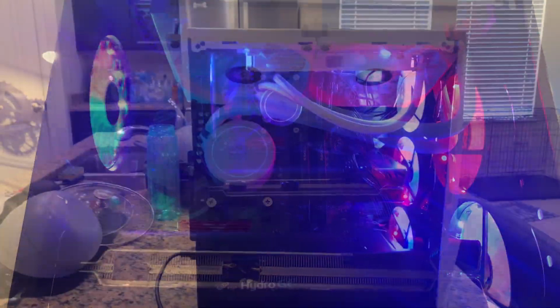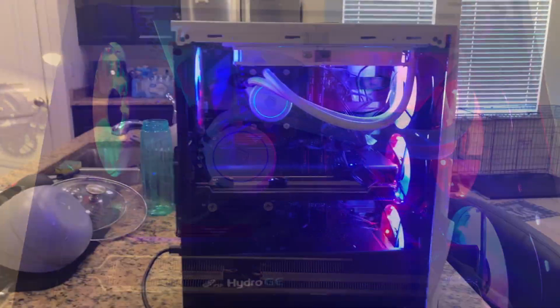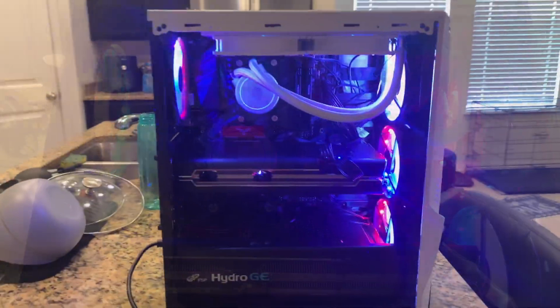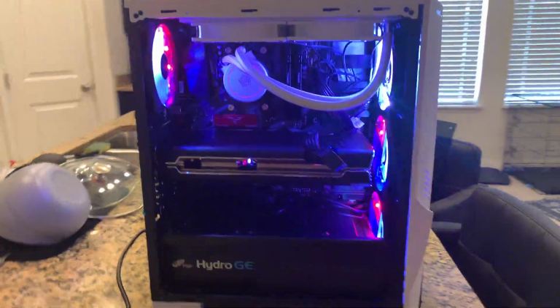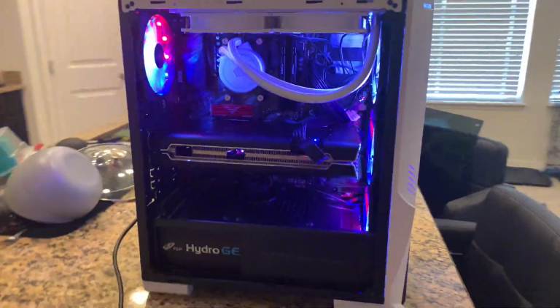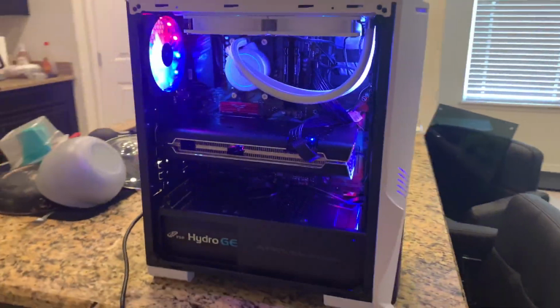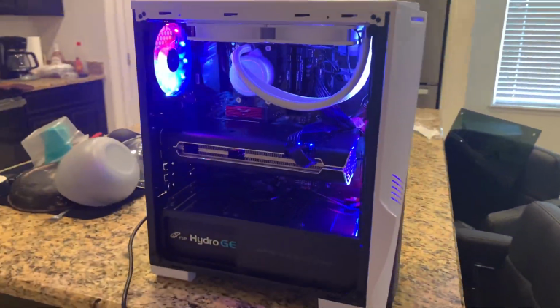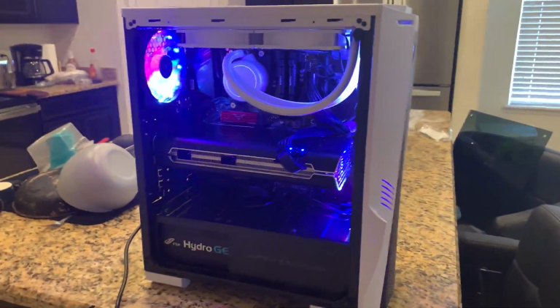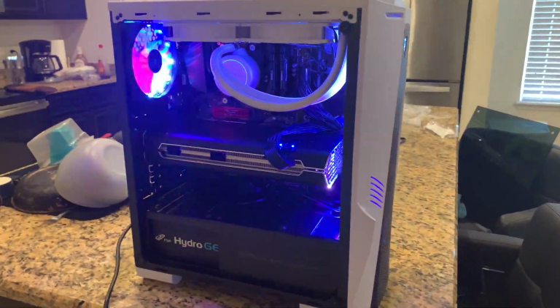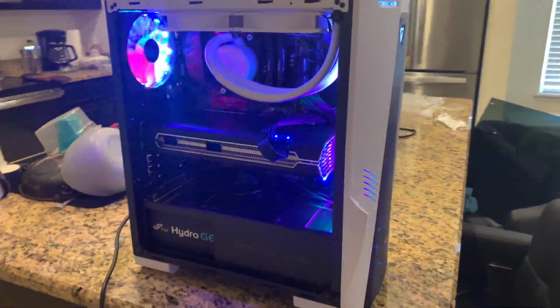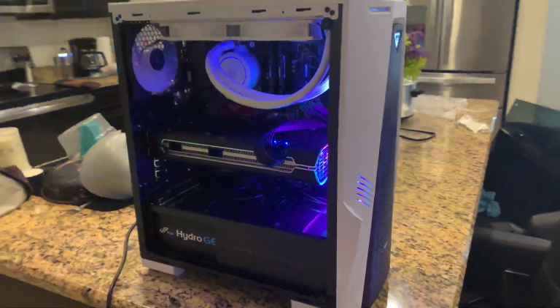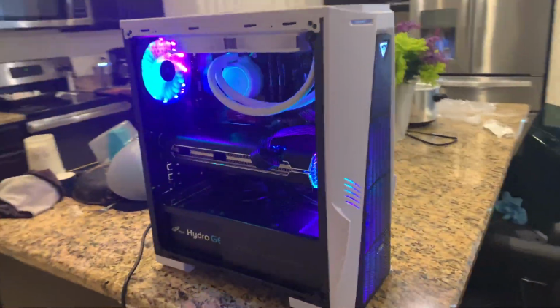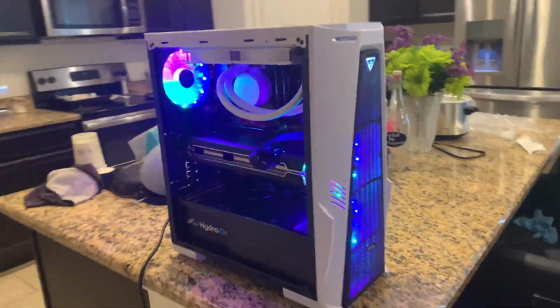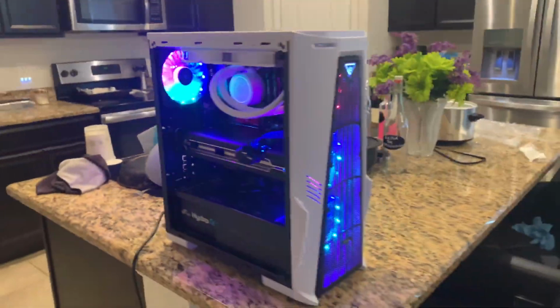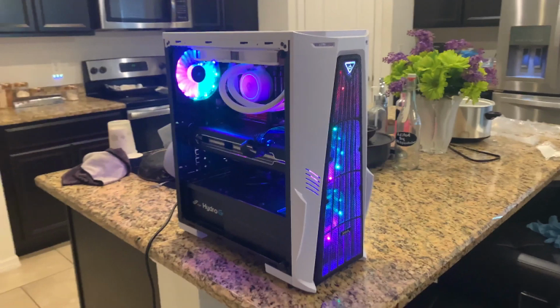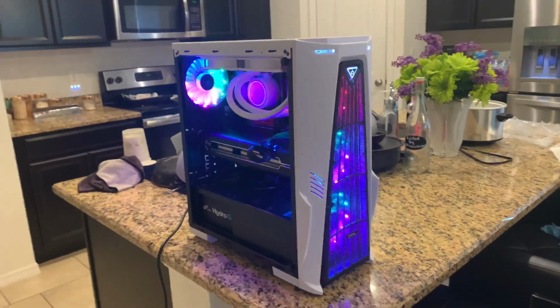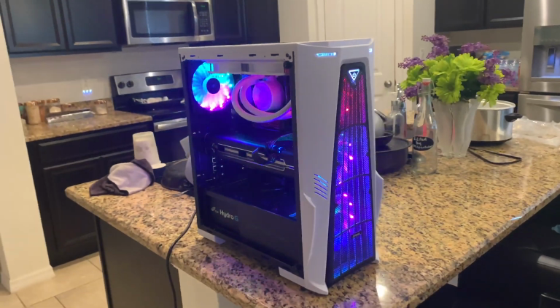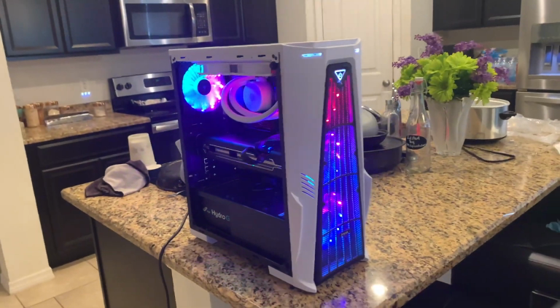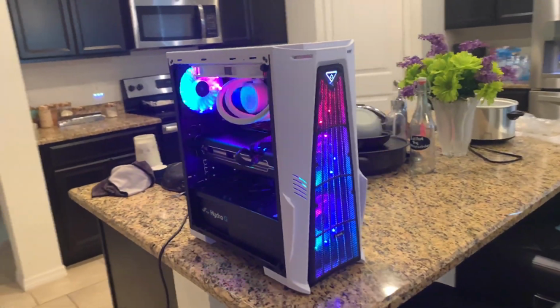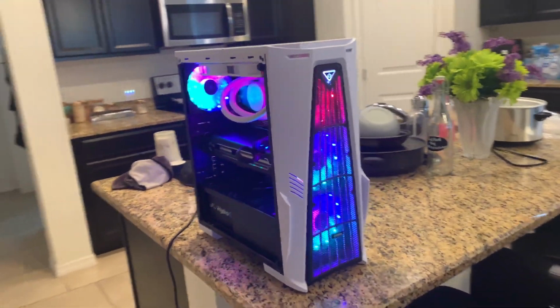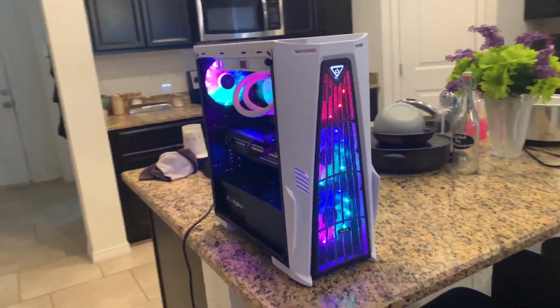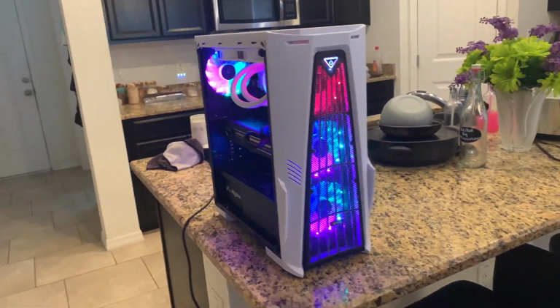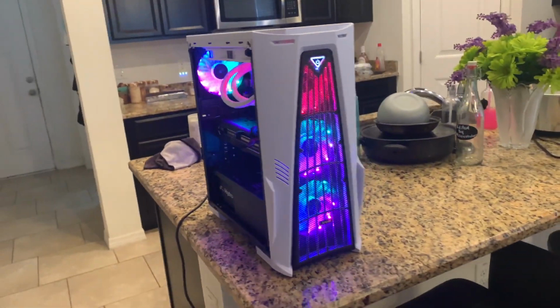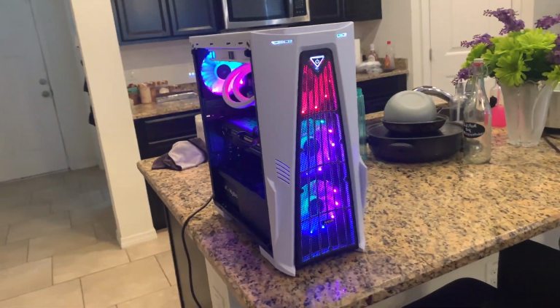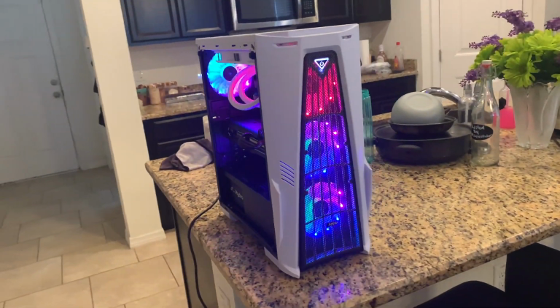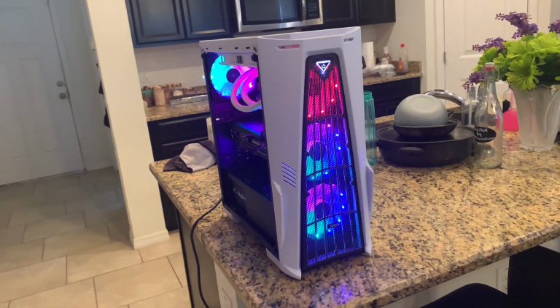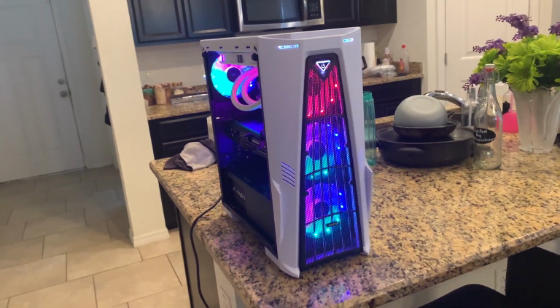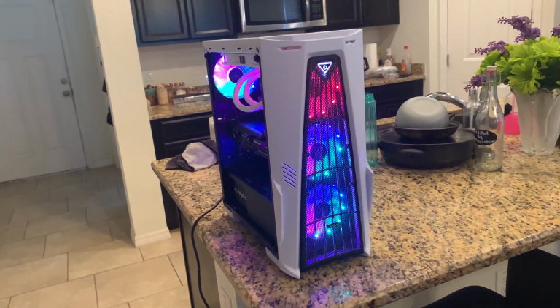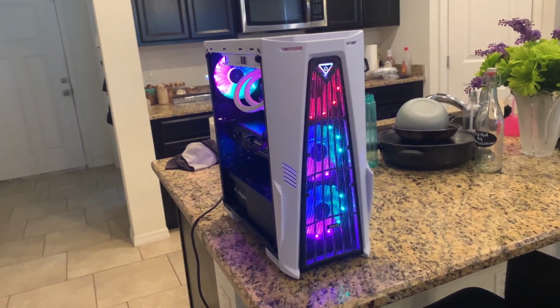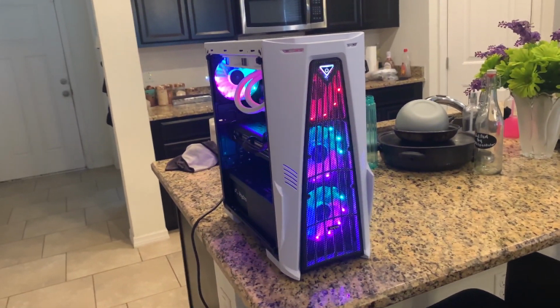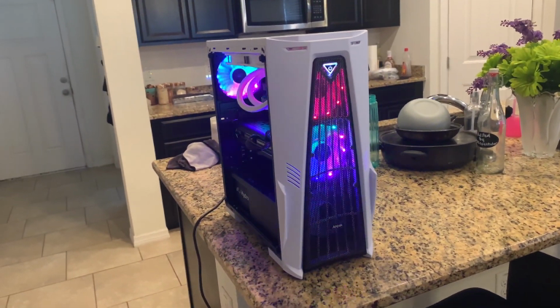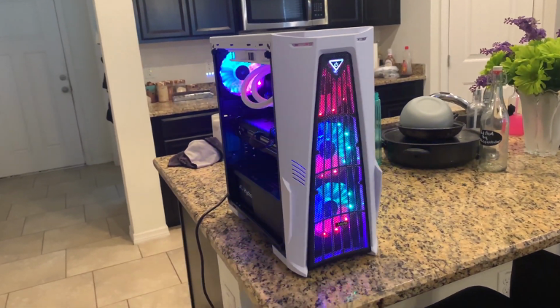Now let us admire our nicely, freshly installed water cooler.